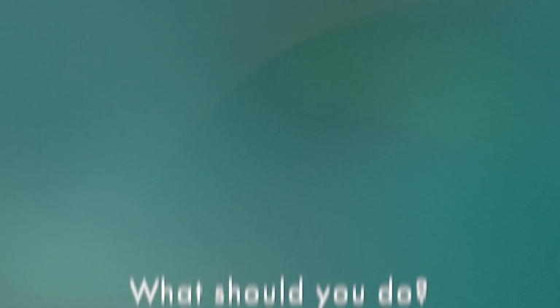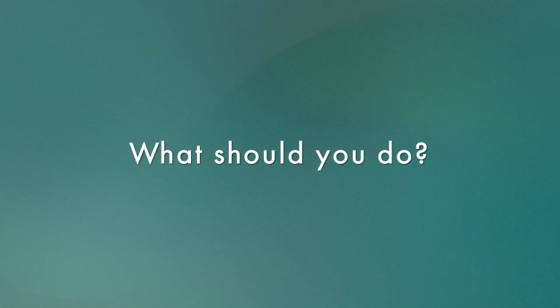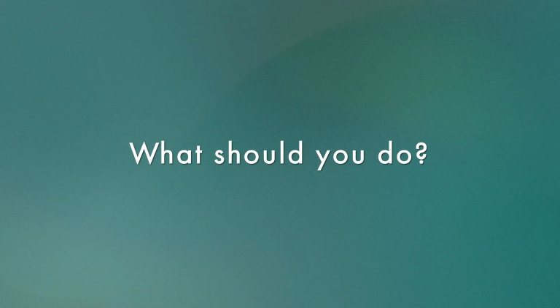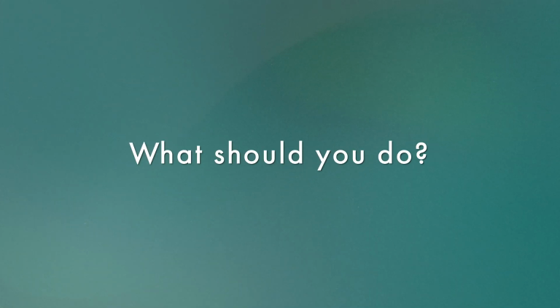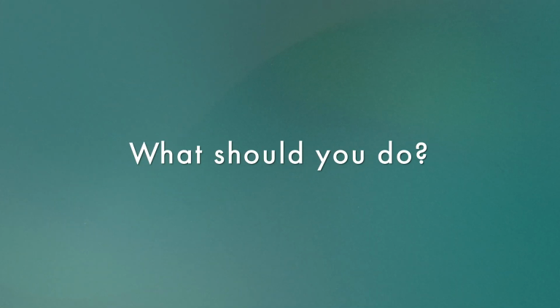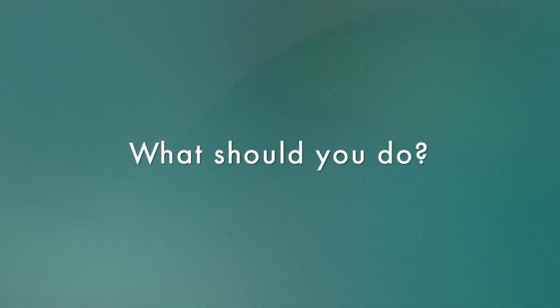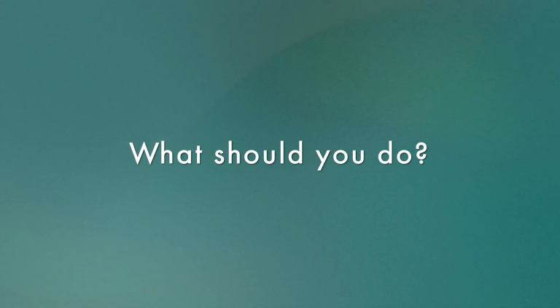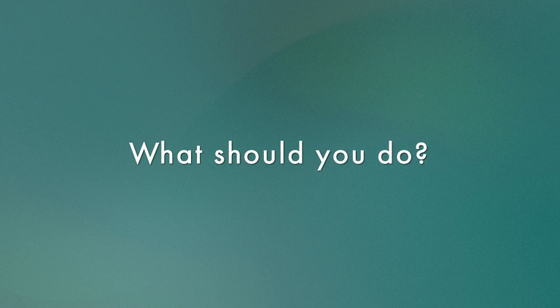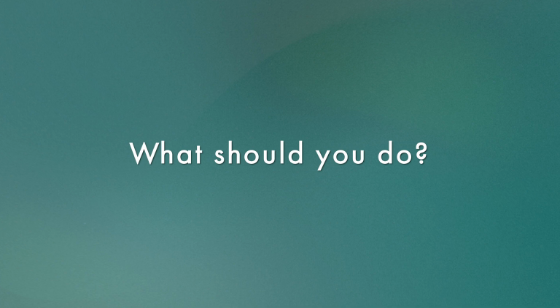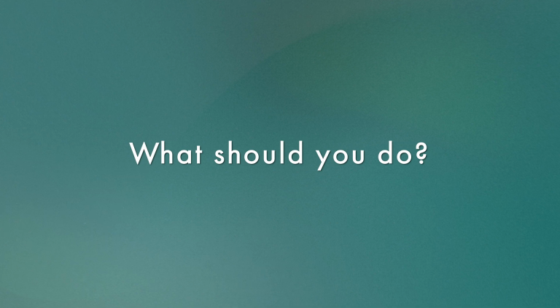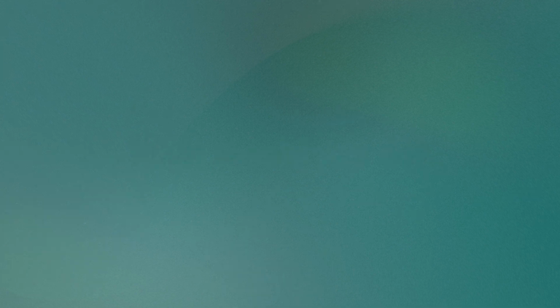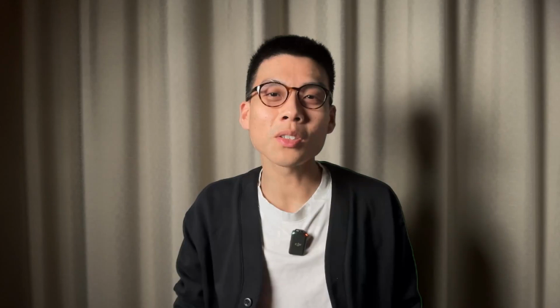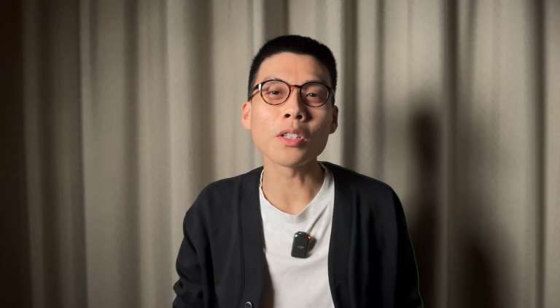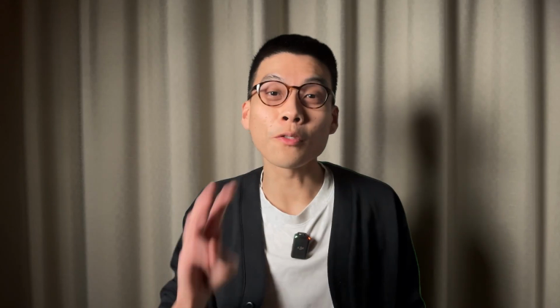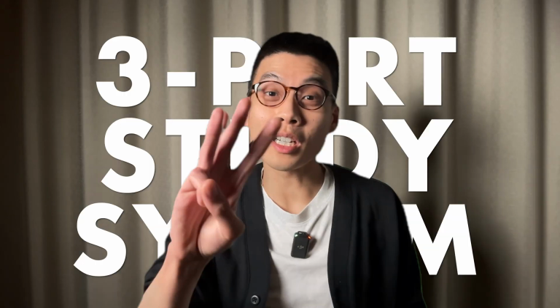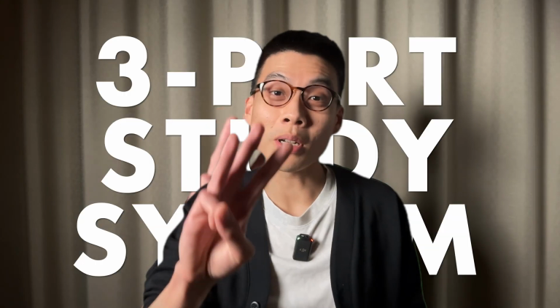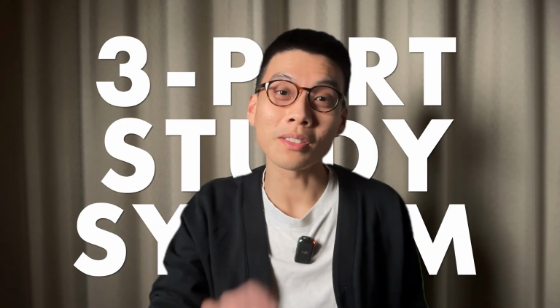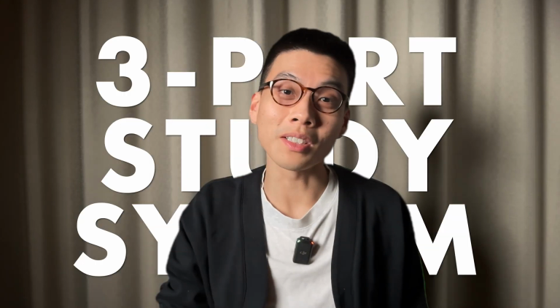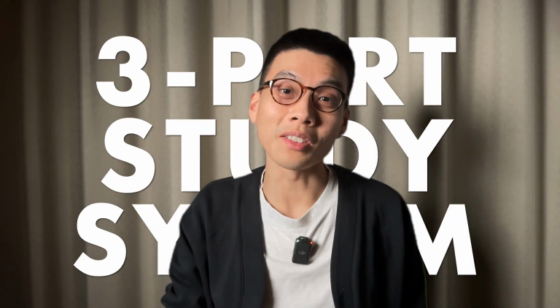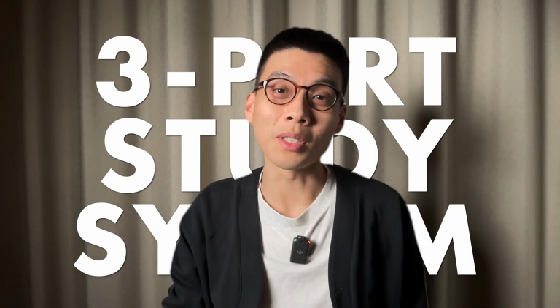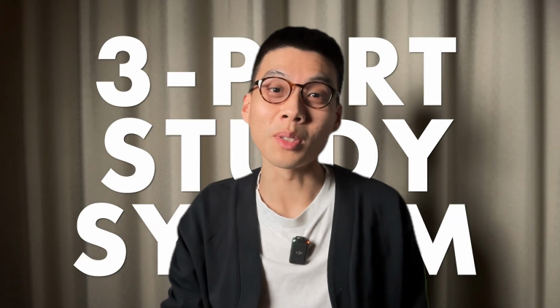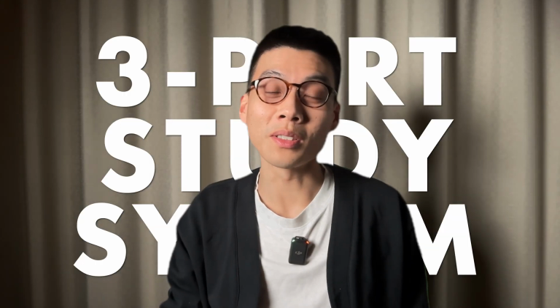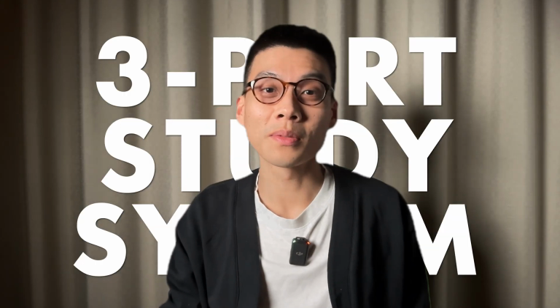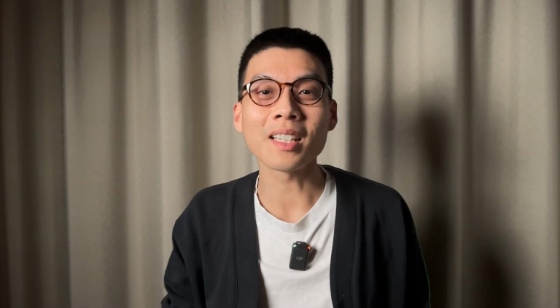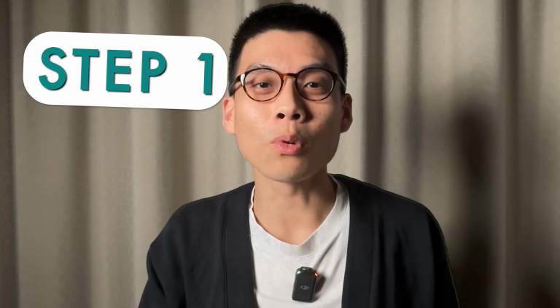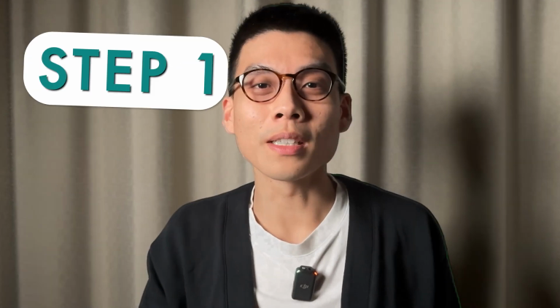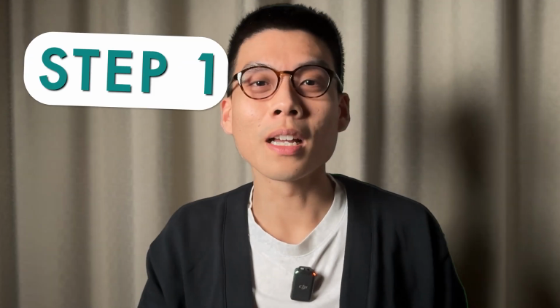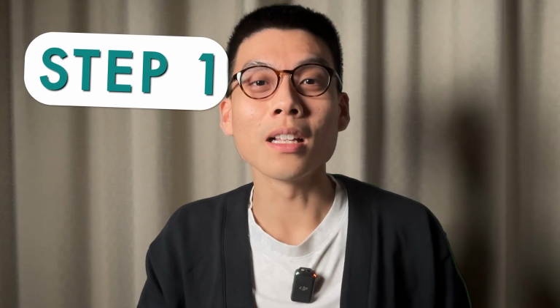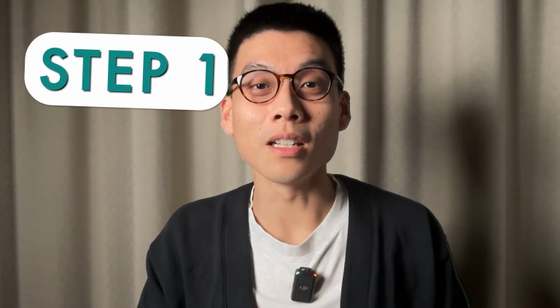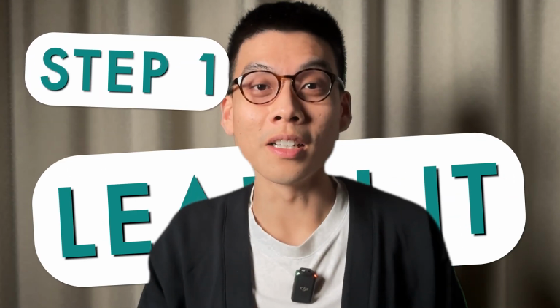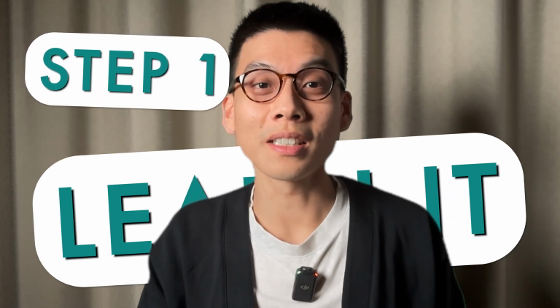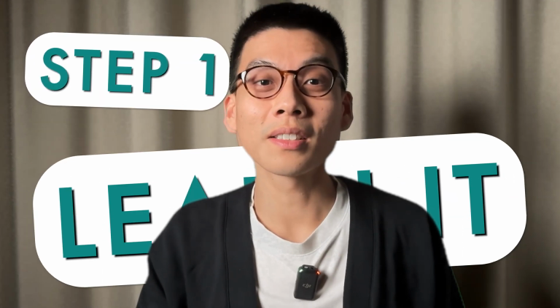But what should you do in those sessions? Well, this is where the three-part study system comes in. Step one: learn it.